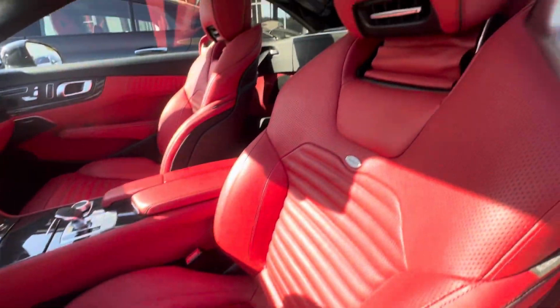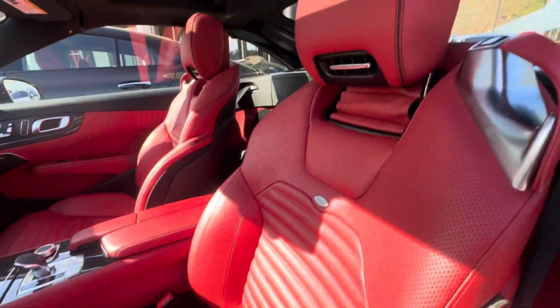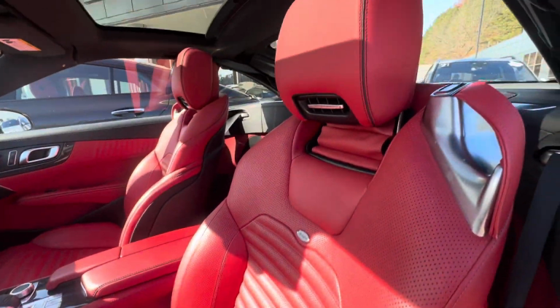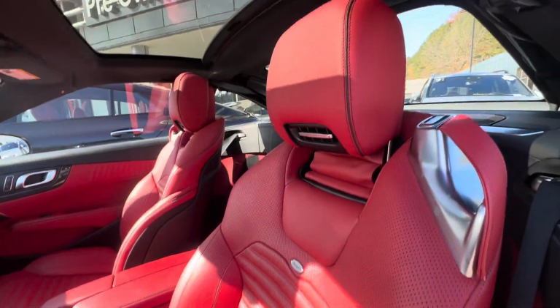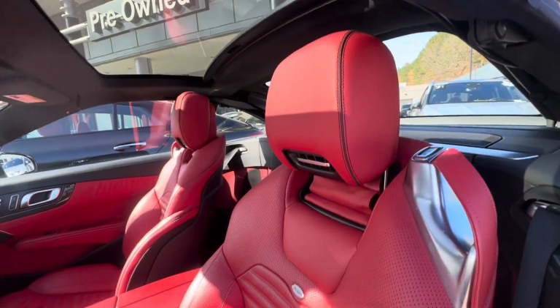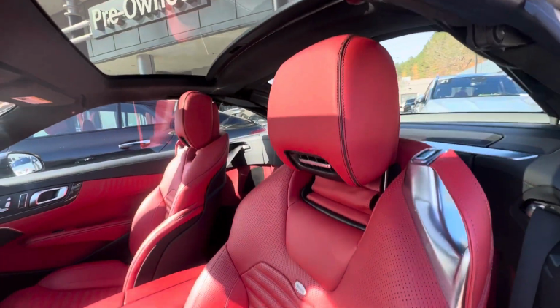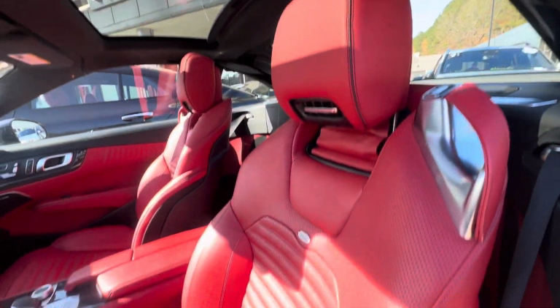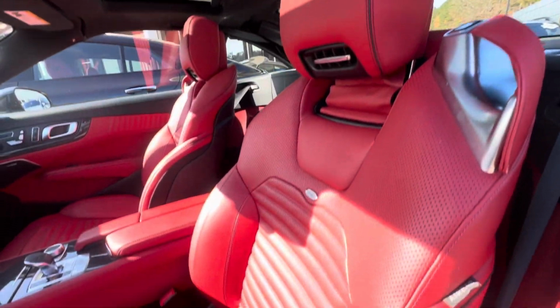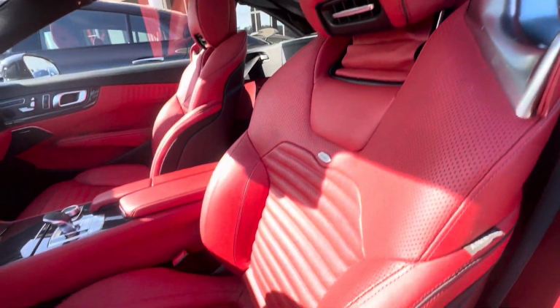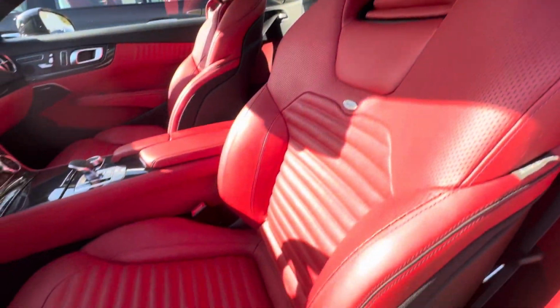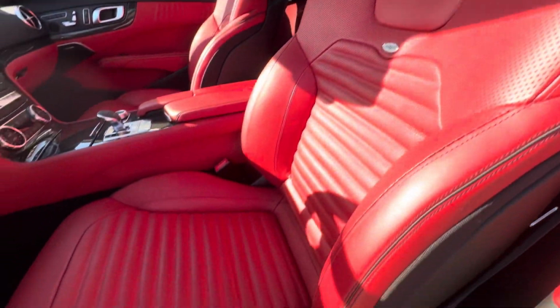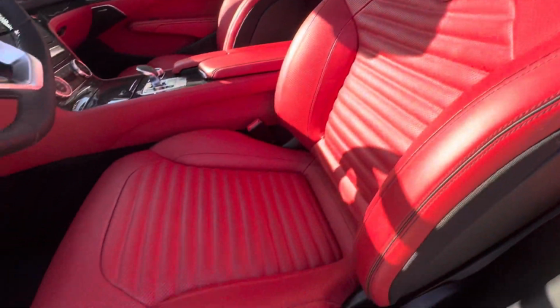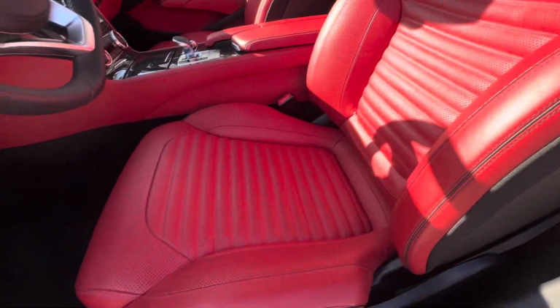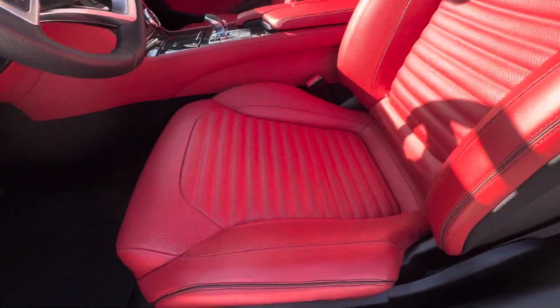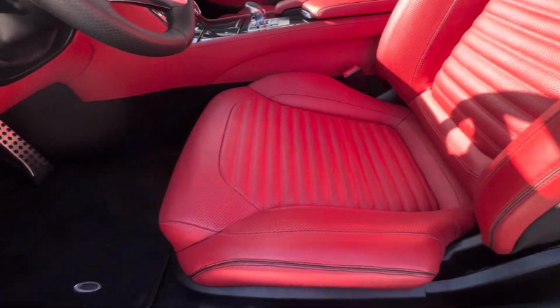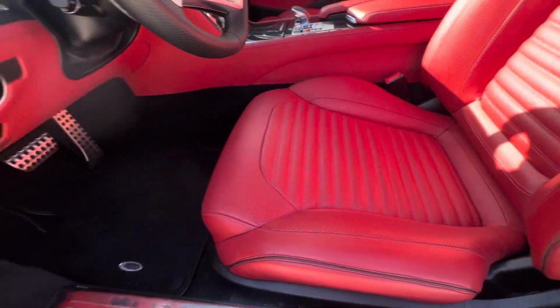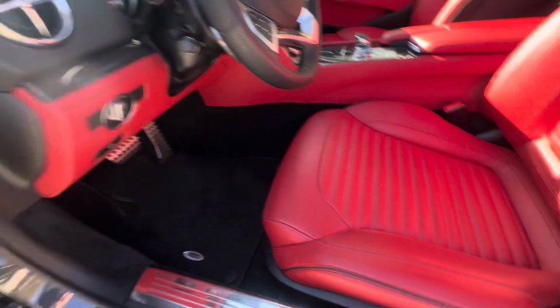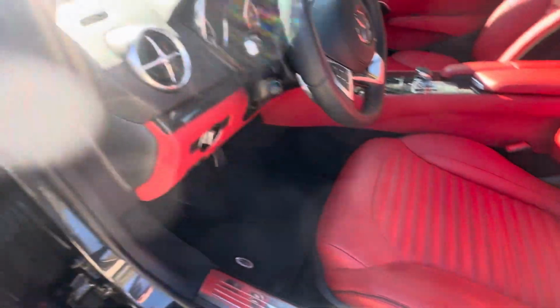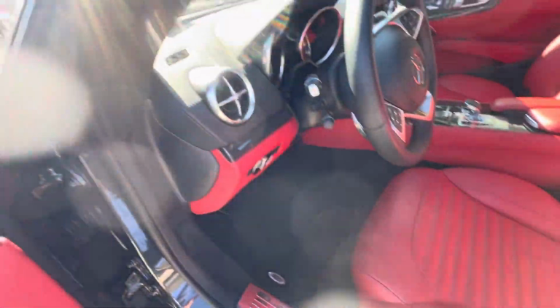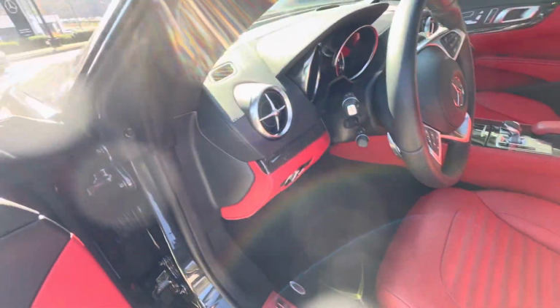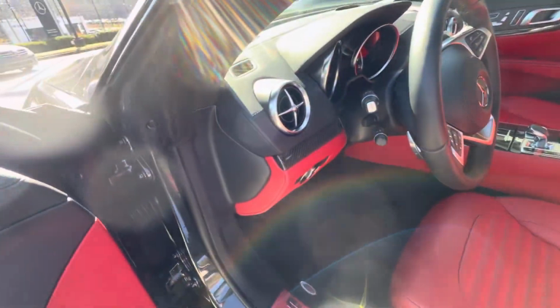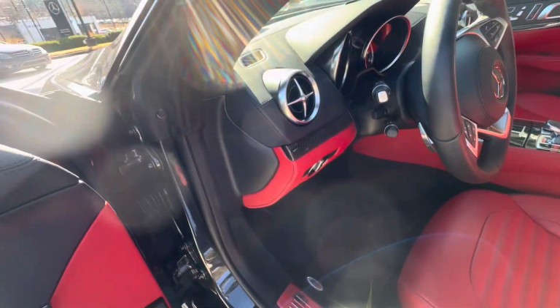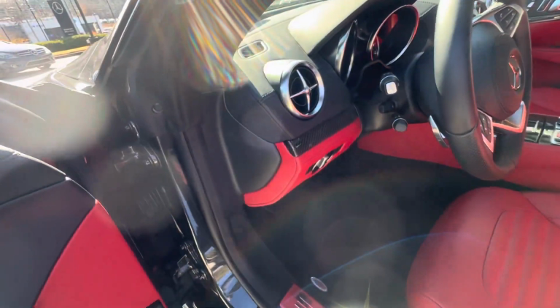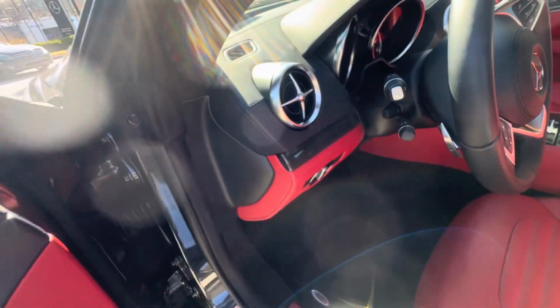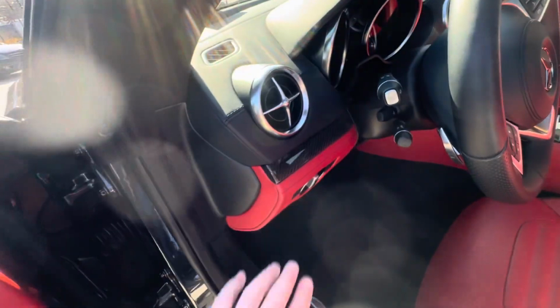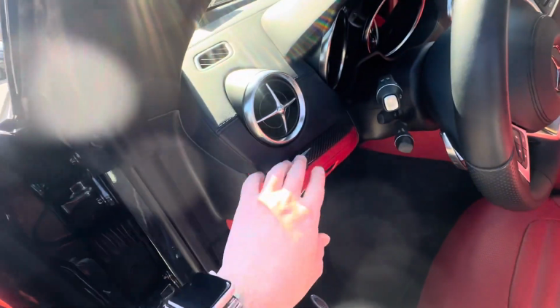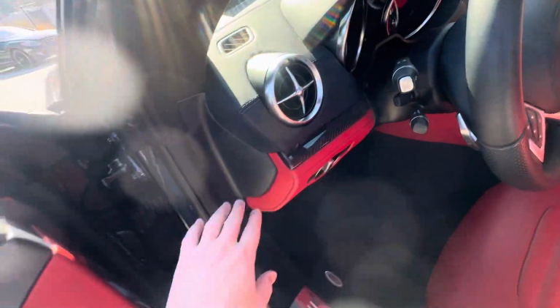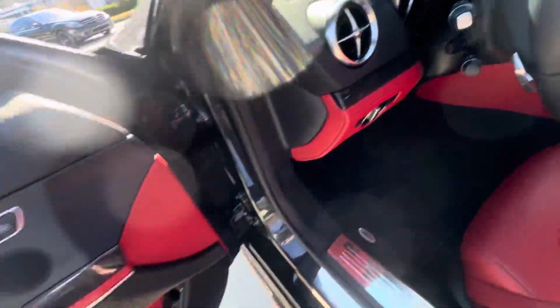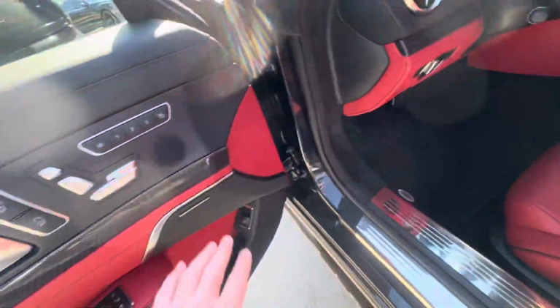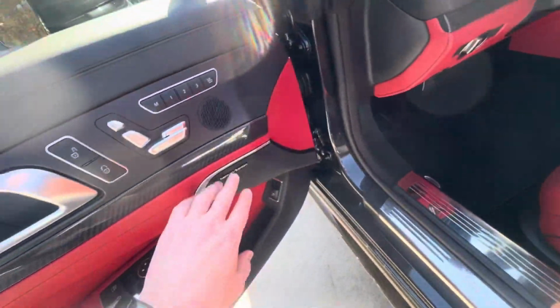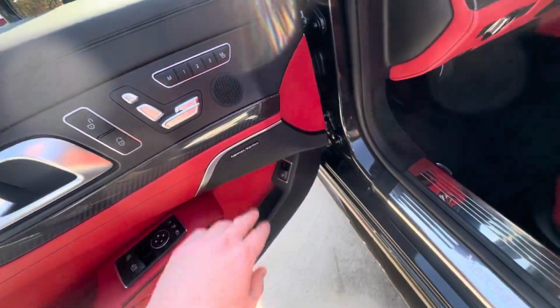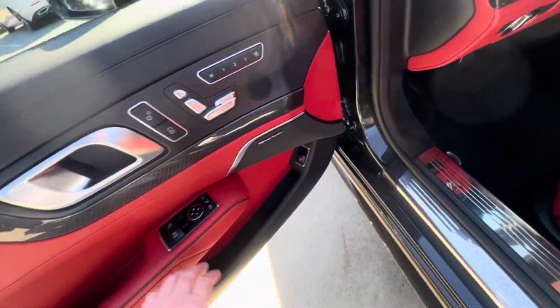That Dazzino interior really pops. You've also got carbon fiber there at the Harman Kardon.